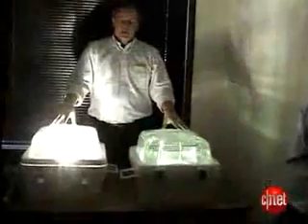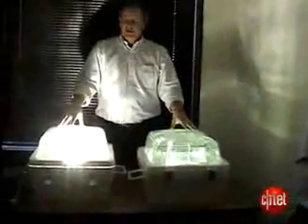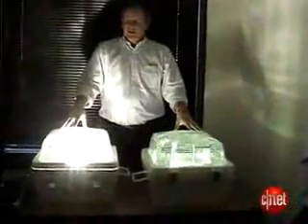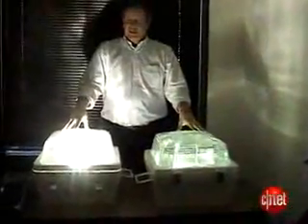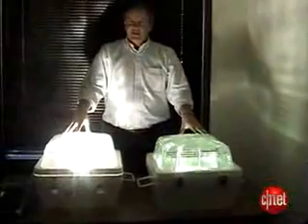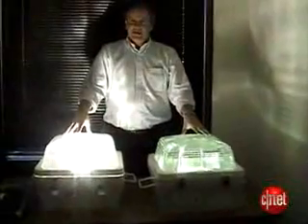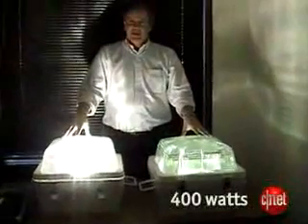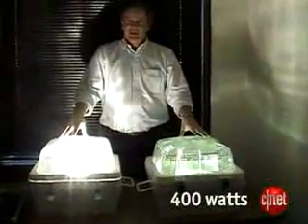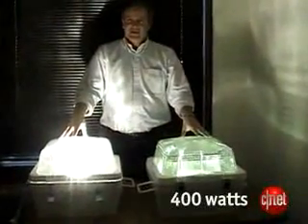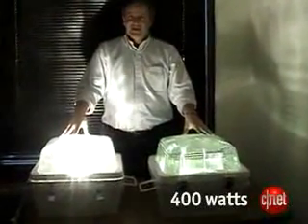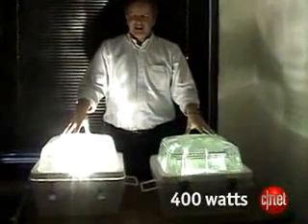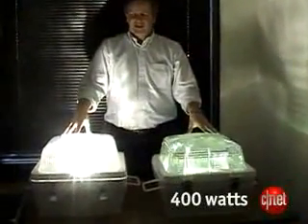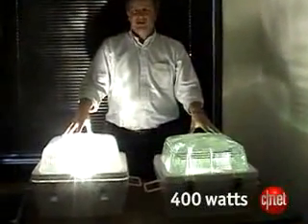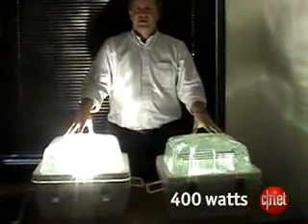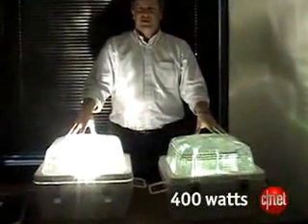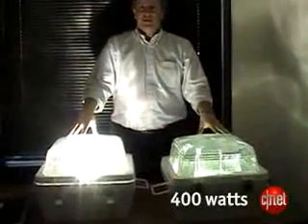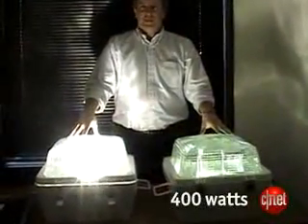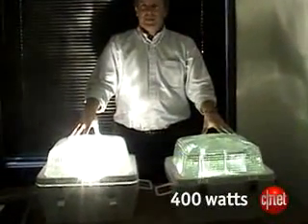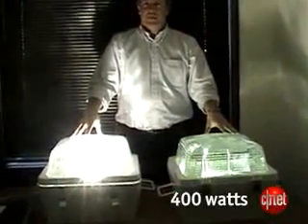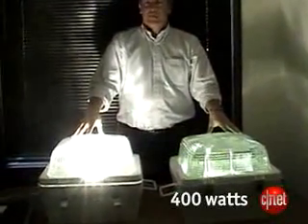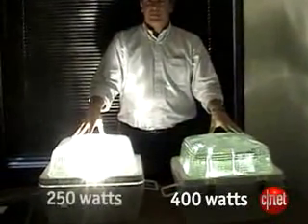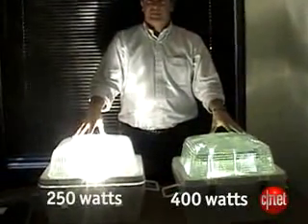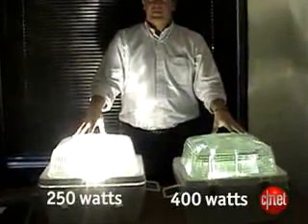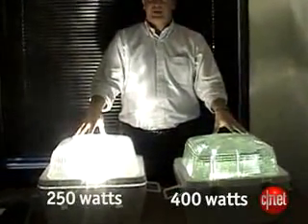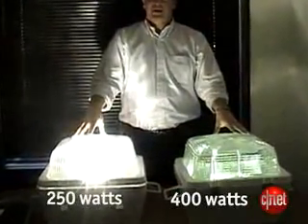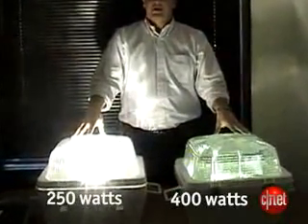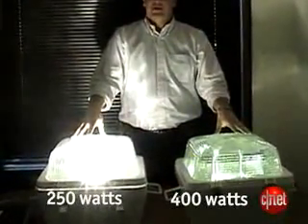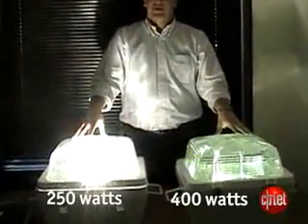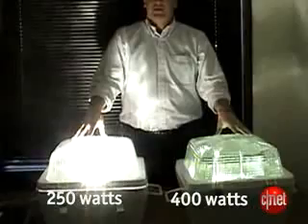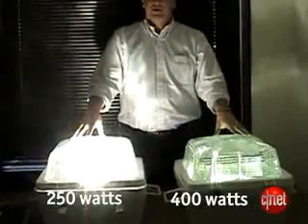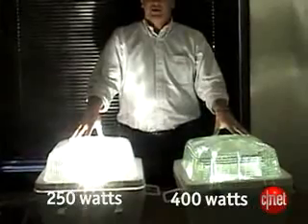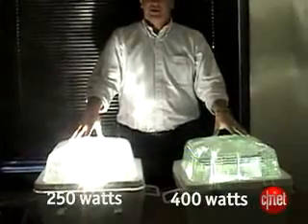You've got a 400-watt bulb in this unit. In our system, we're running about 250 watts. Here's how it works.